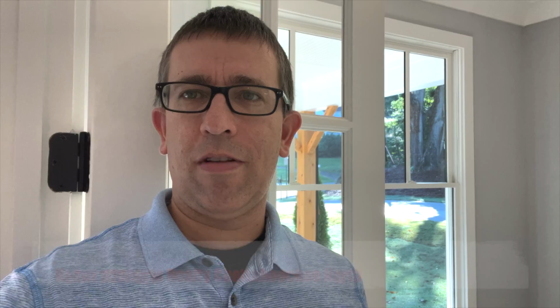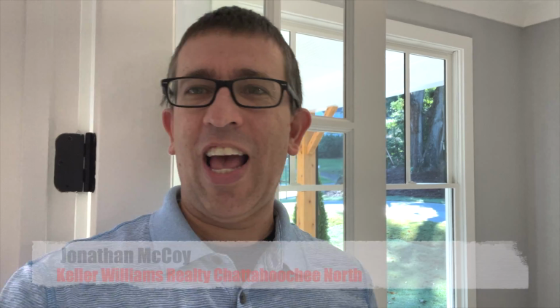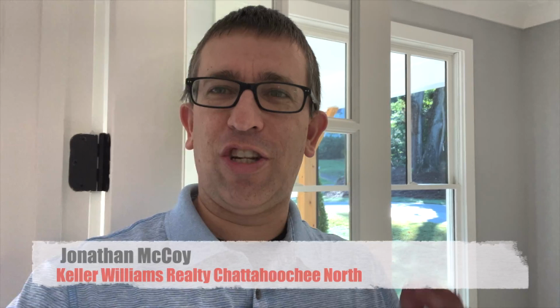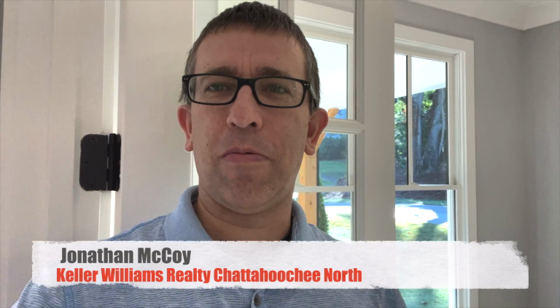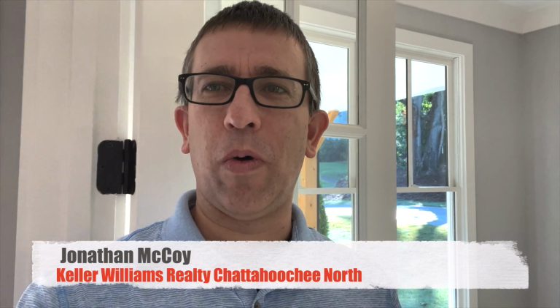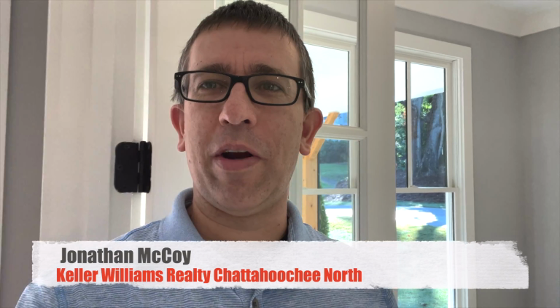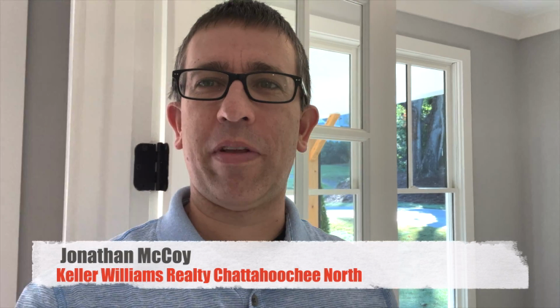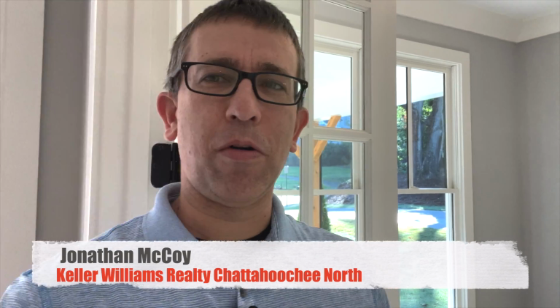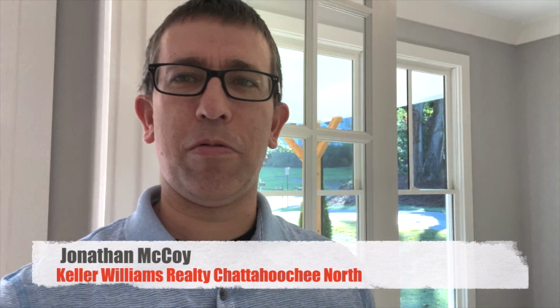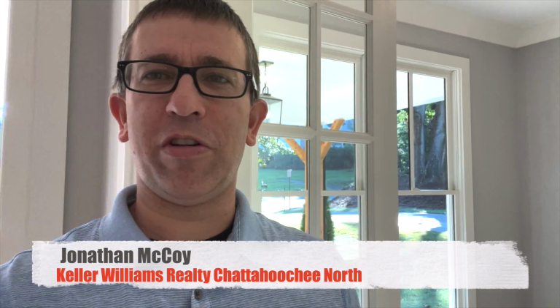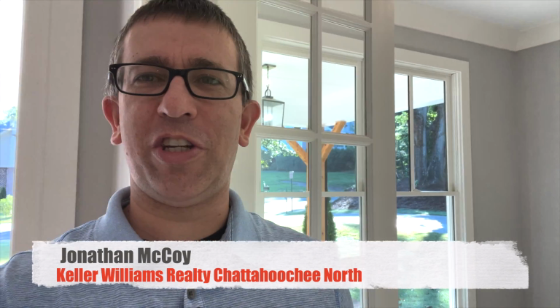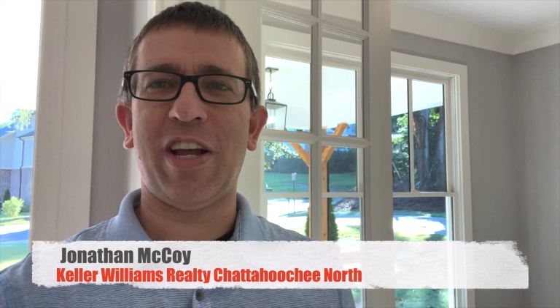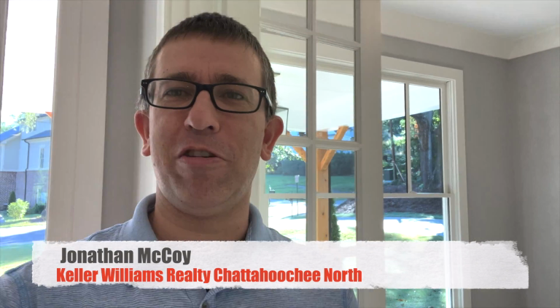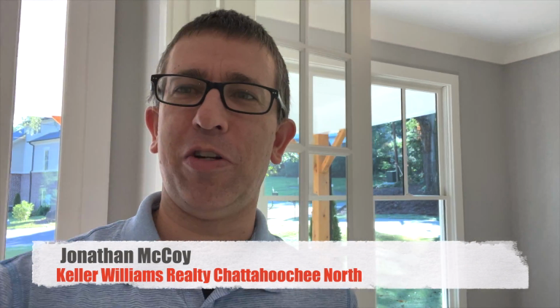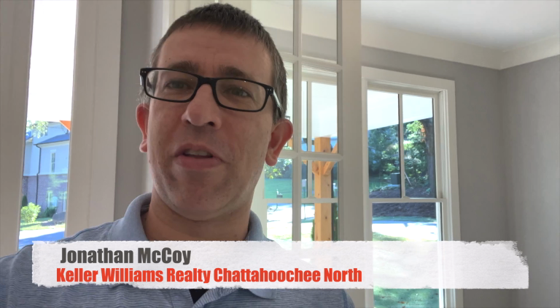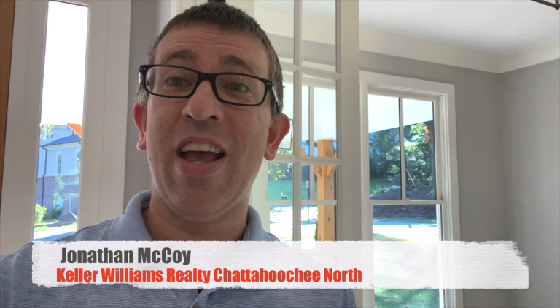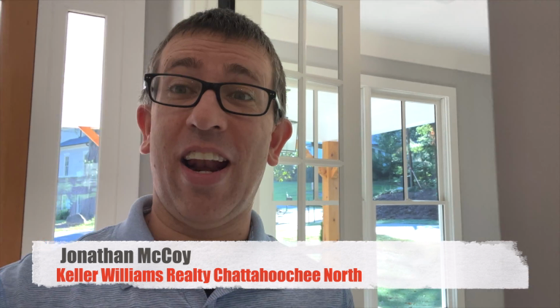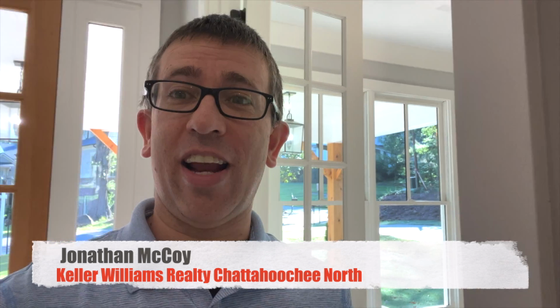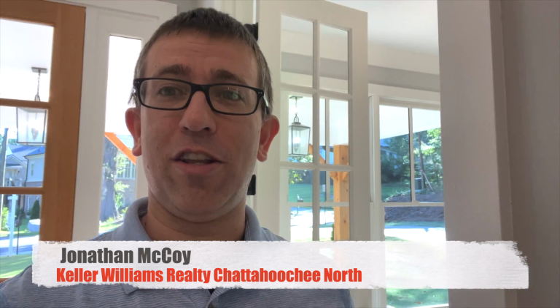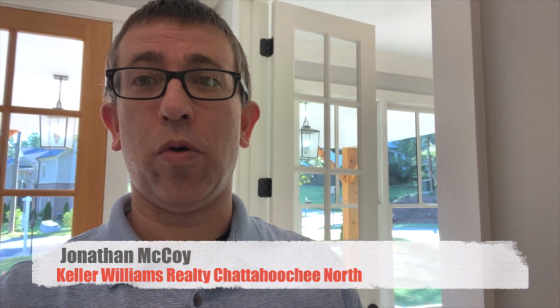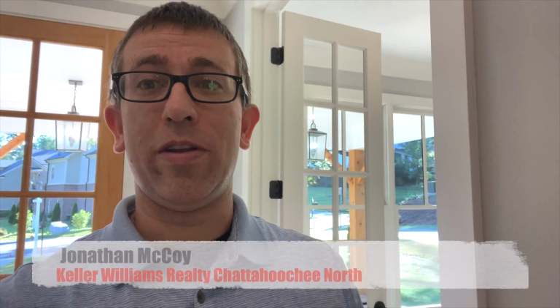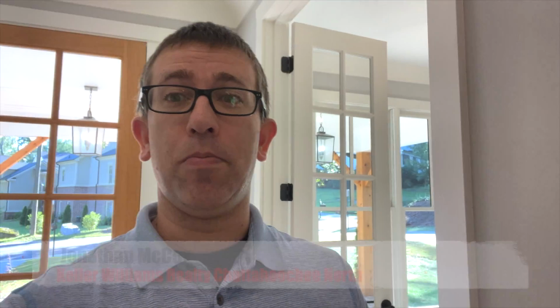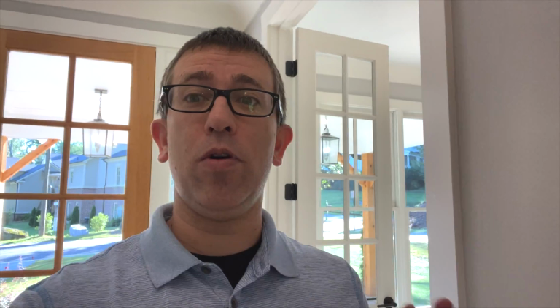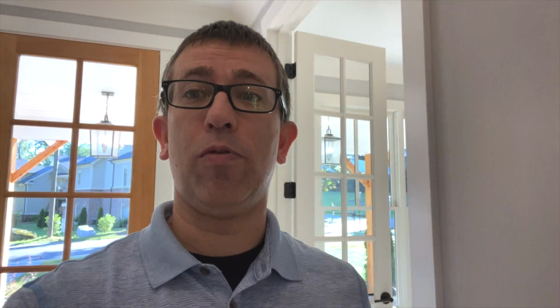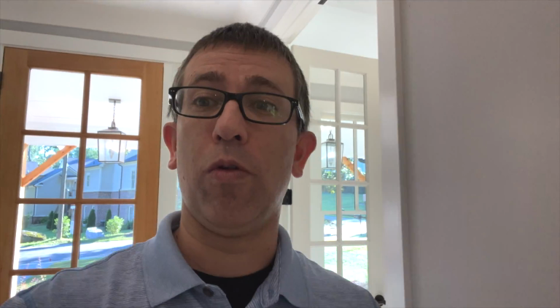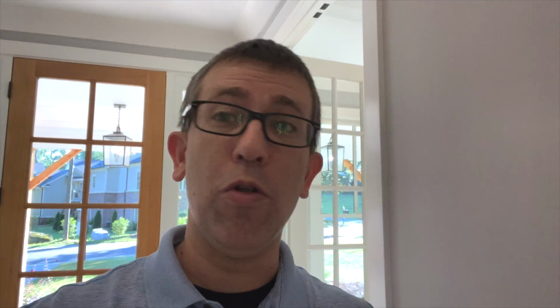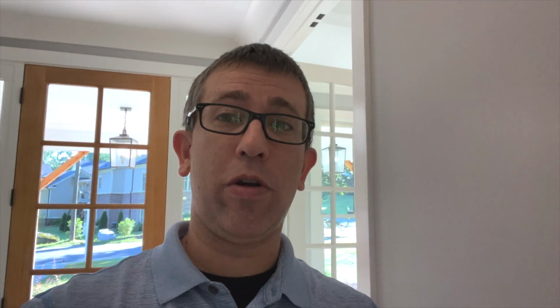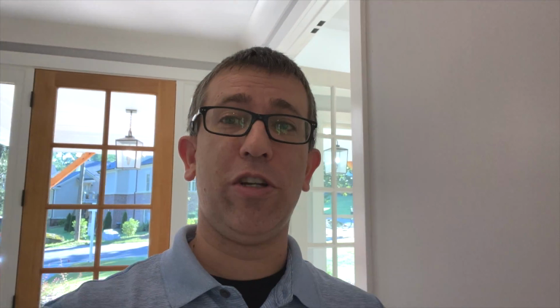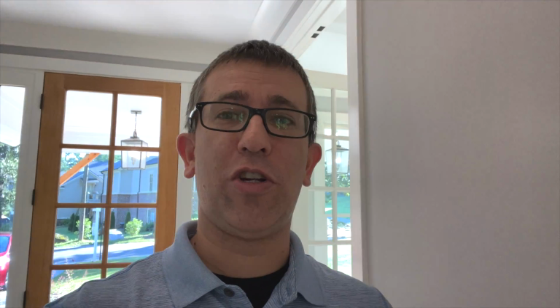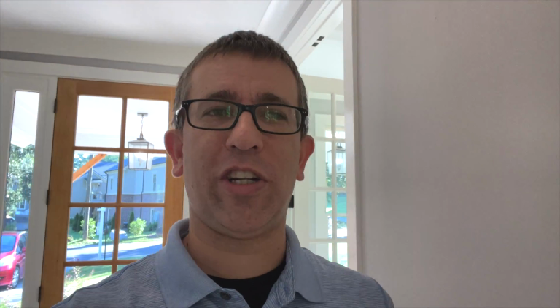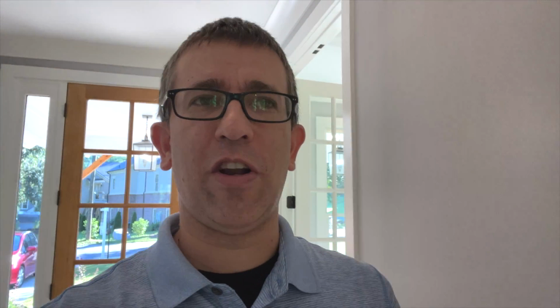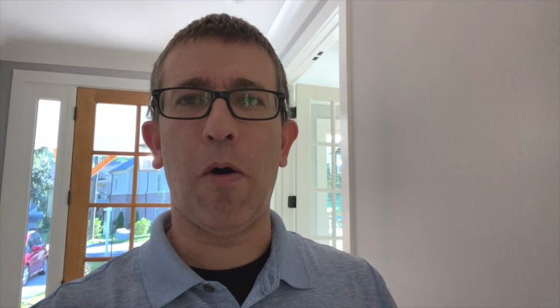Hey, Jonathan McCoy here with Keller Williams Realty, Chattahoochee North, and I get to tour this beautiful new construction home.